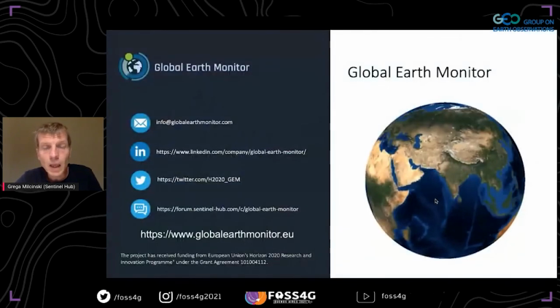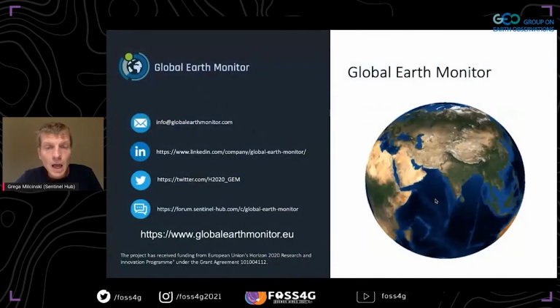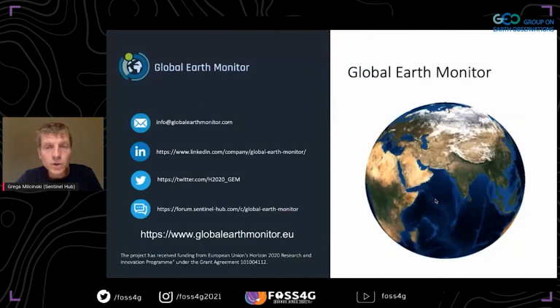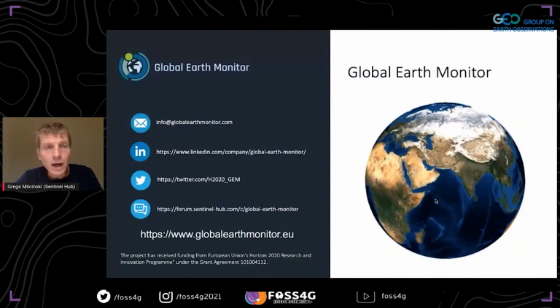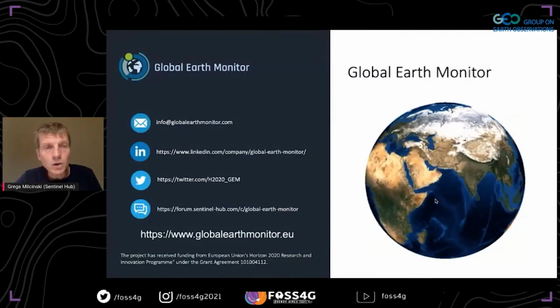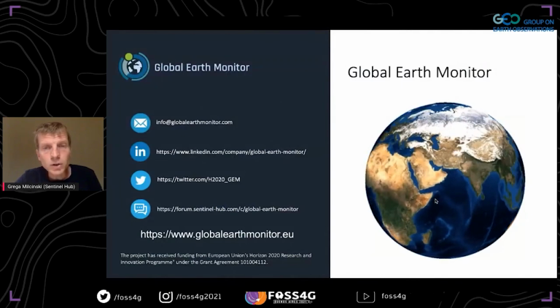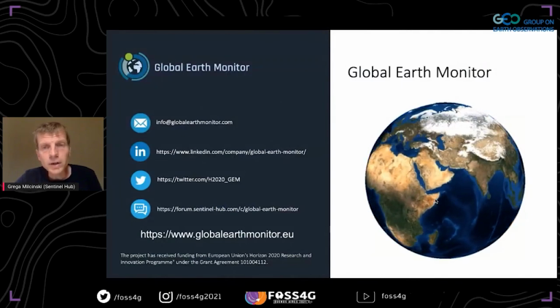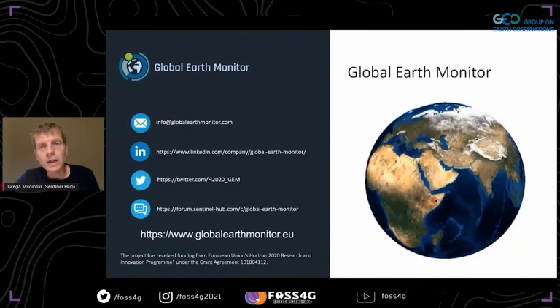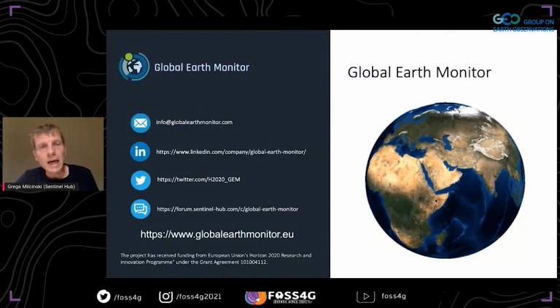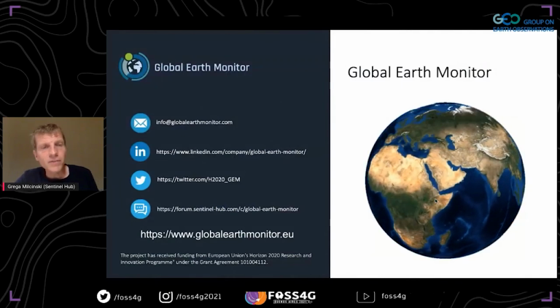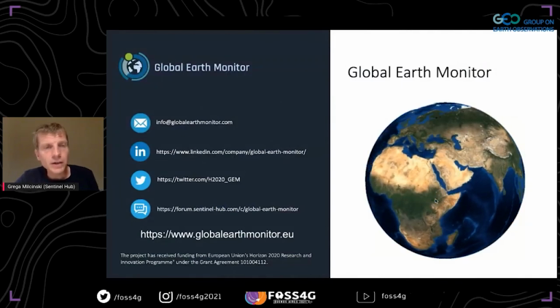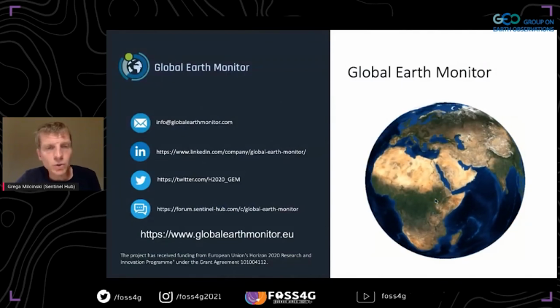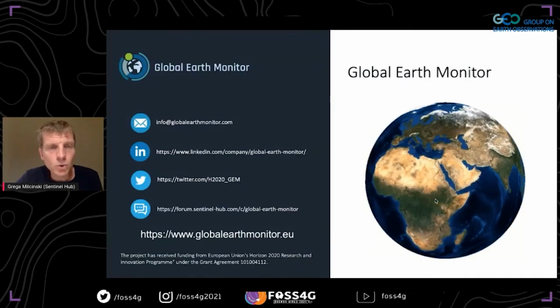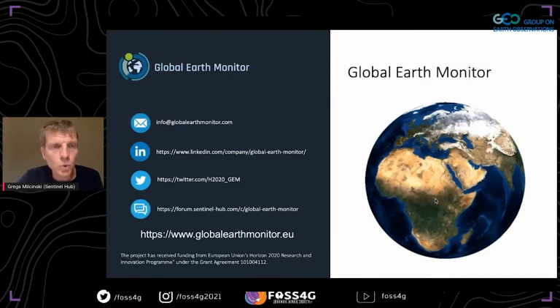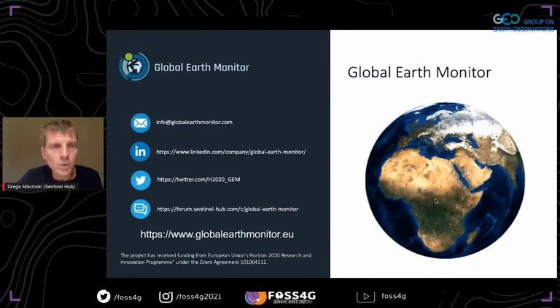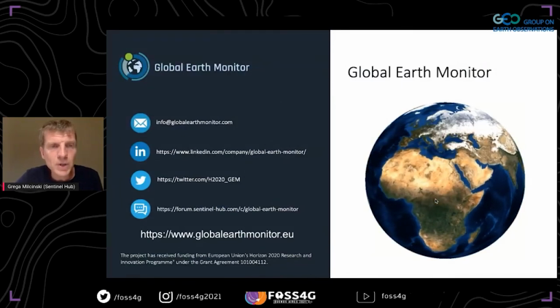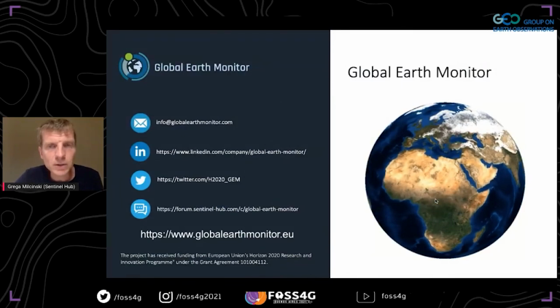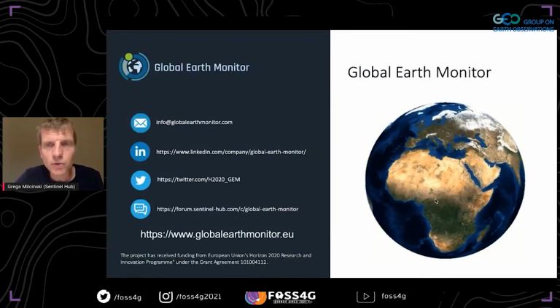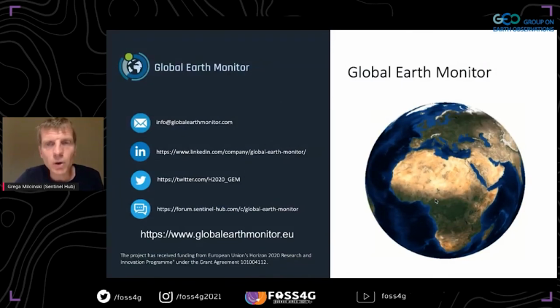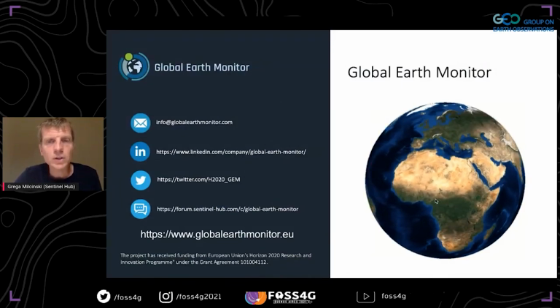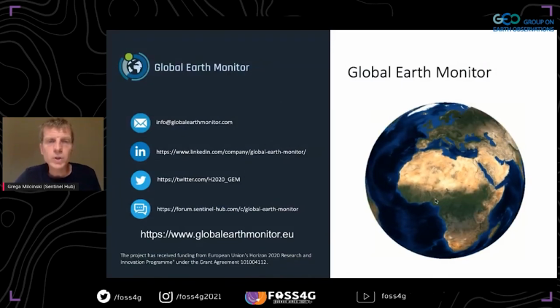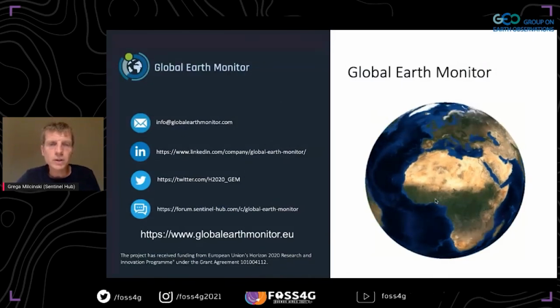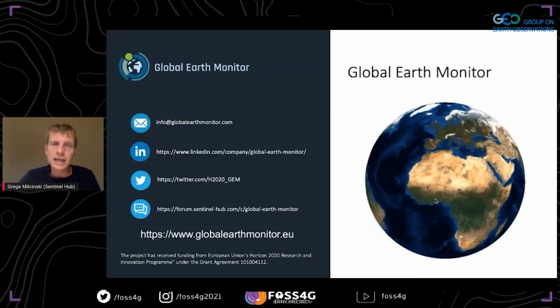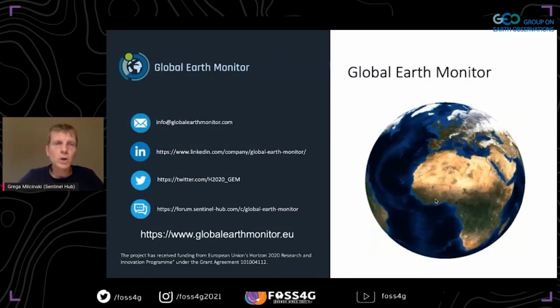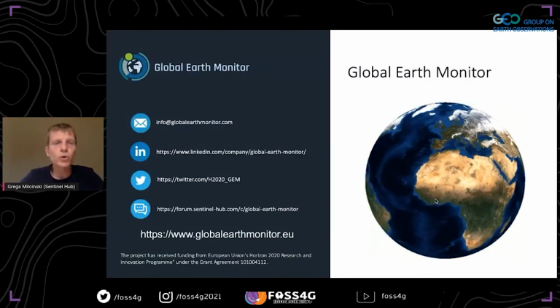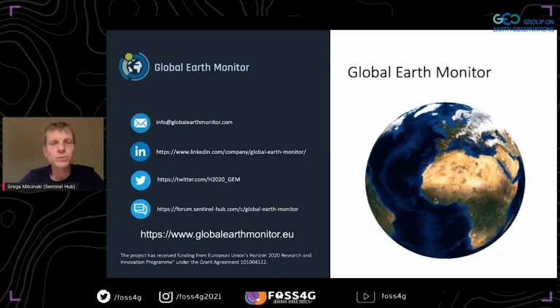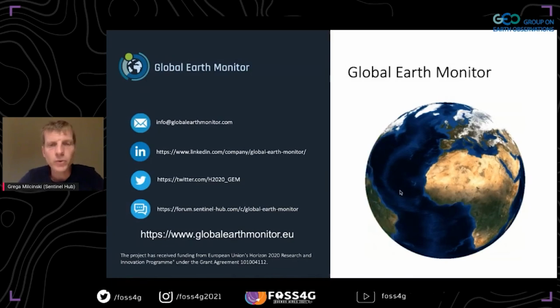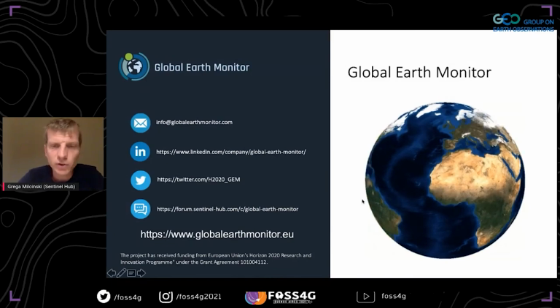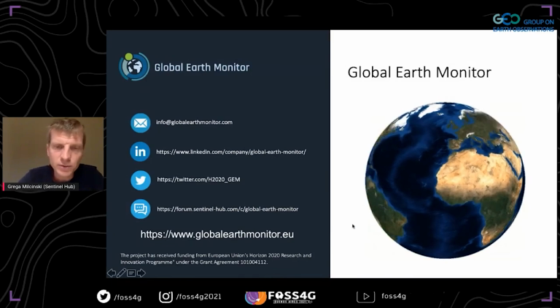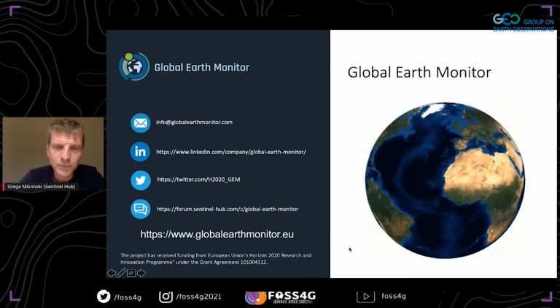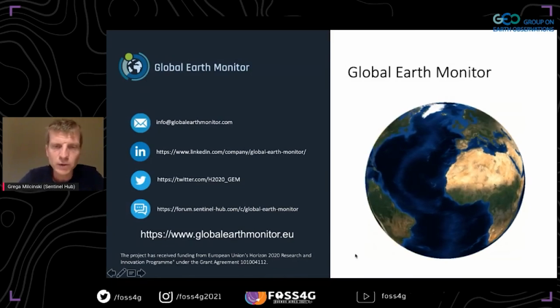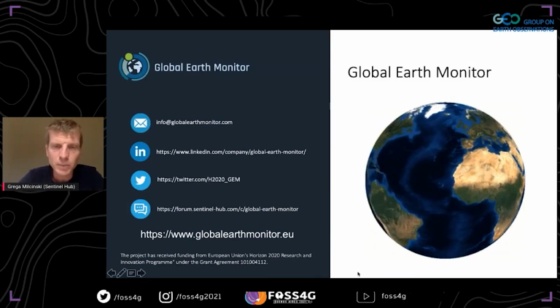I'll conclude here. I invite you to go to our website or follow us on Twitter, and I'm looking forward to your questions. Thank you very much.